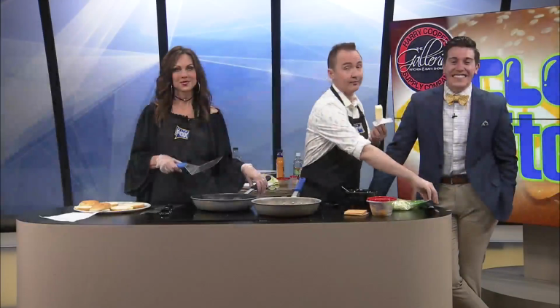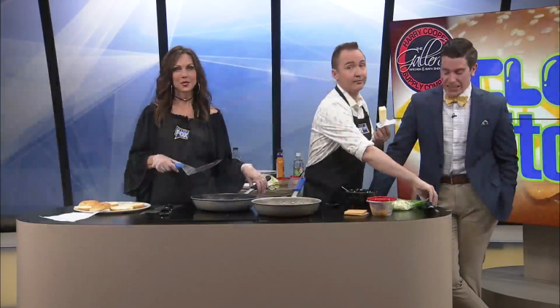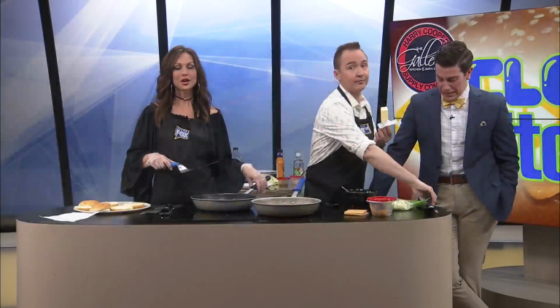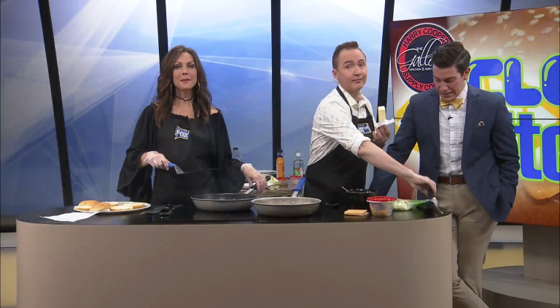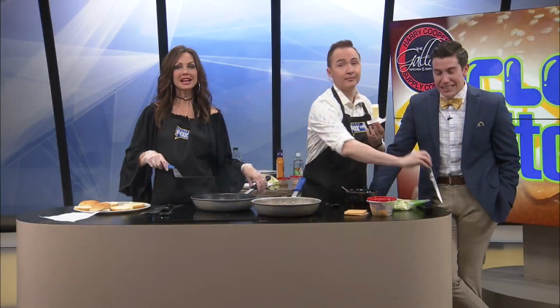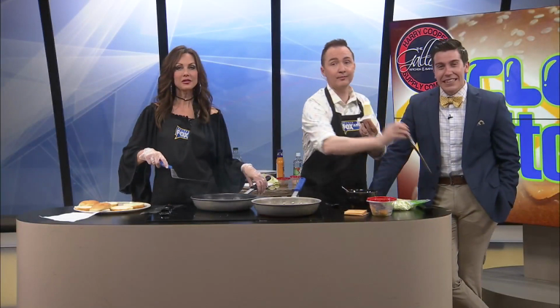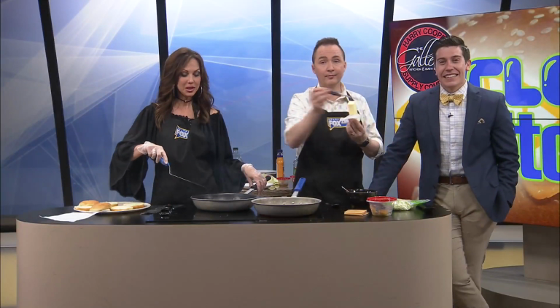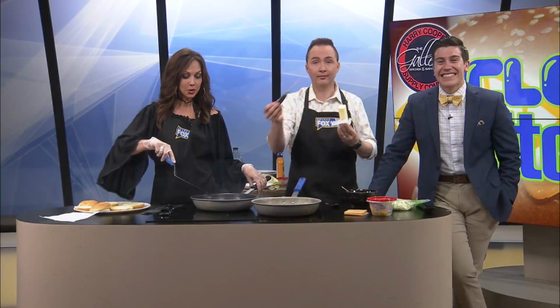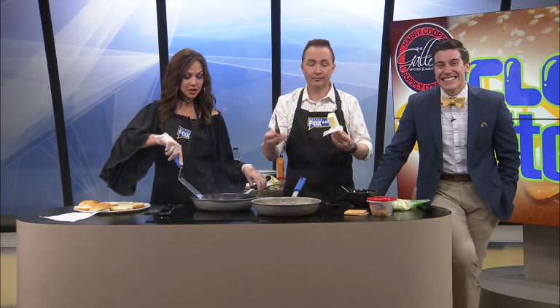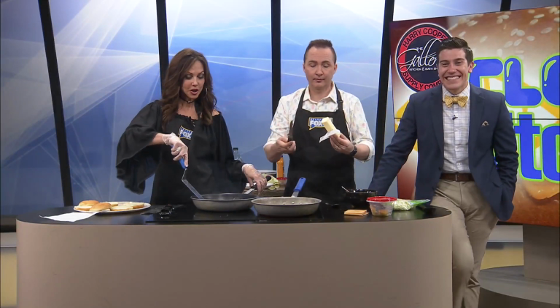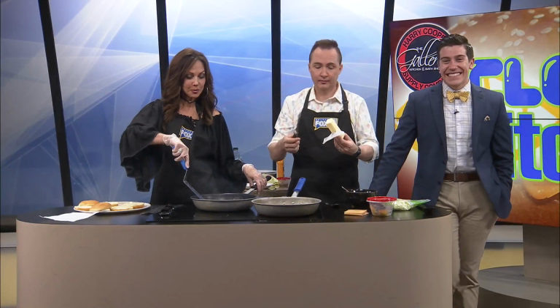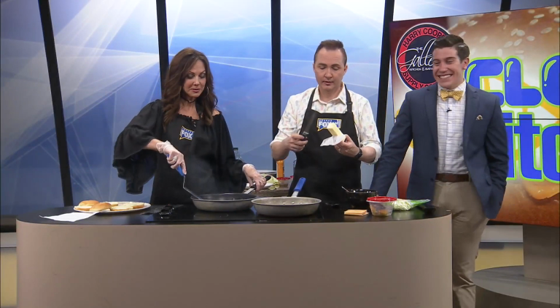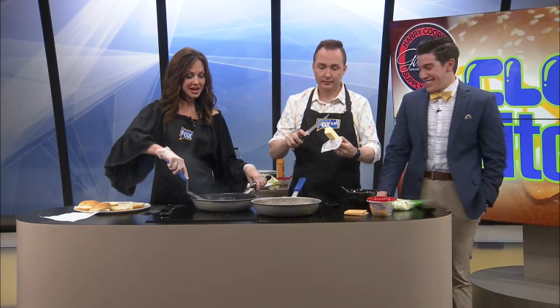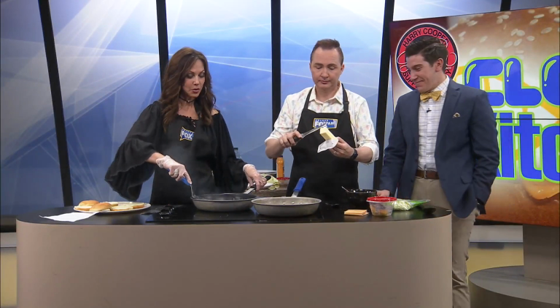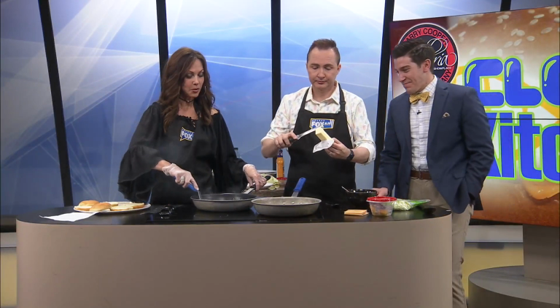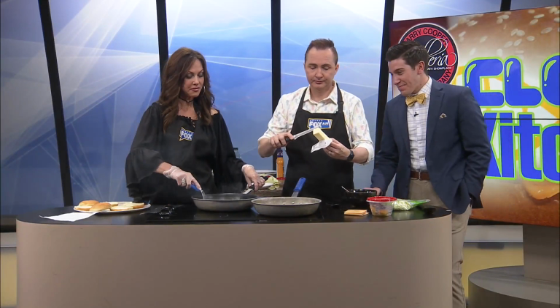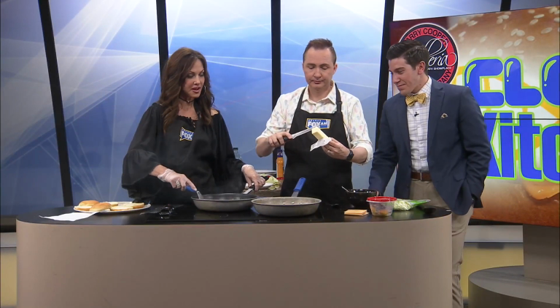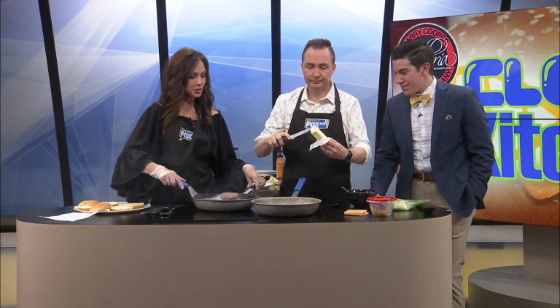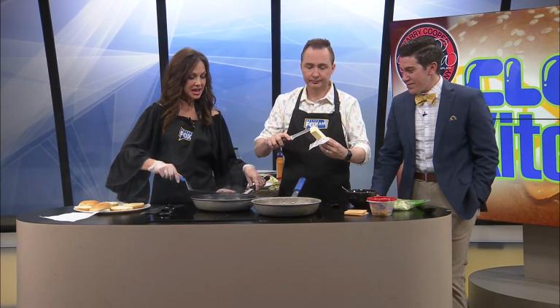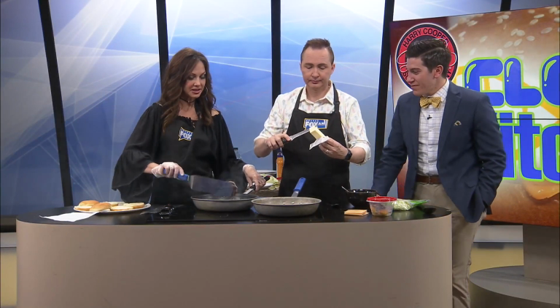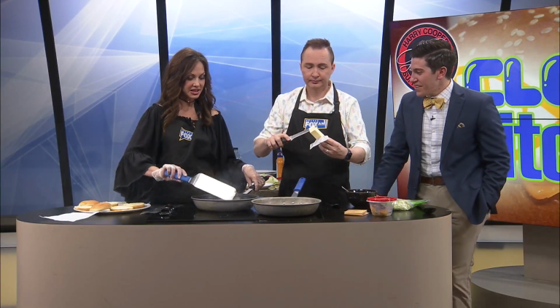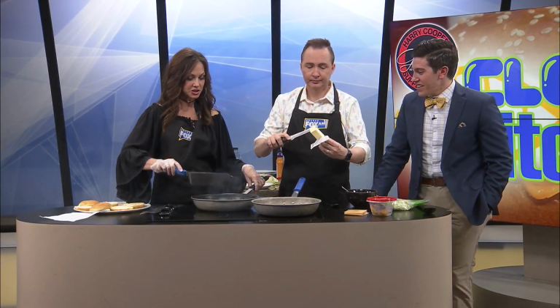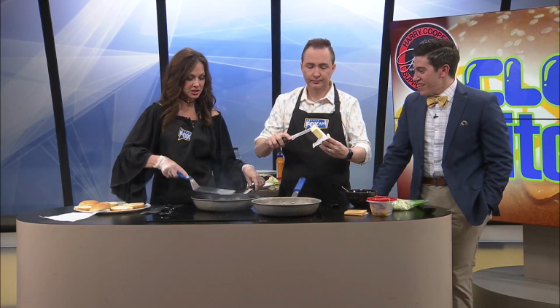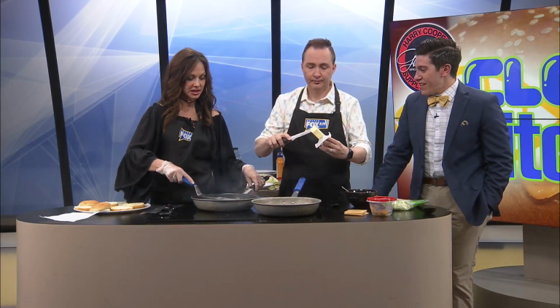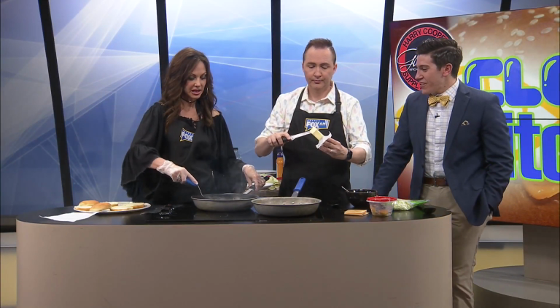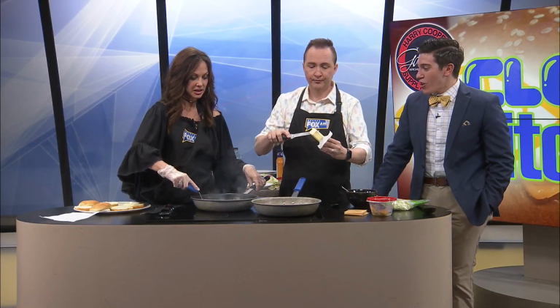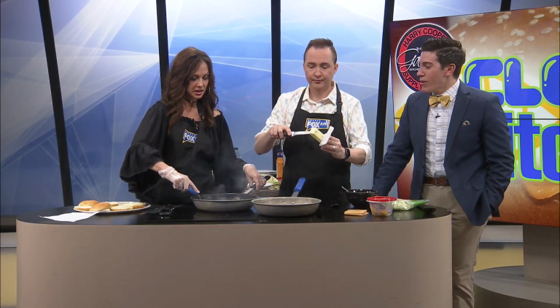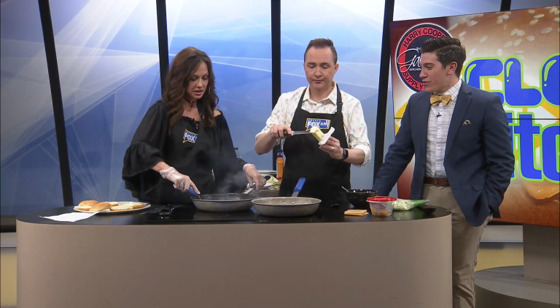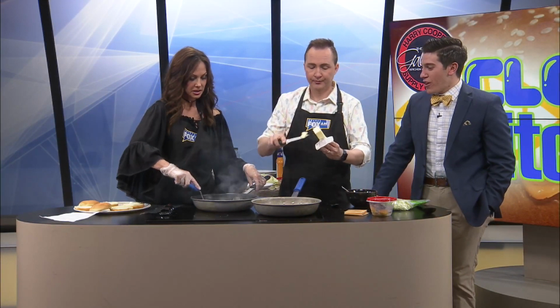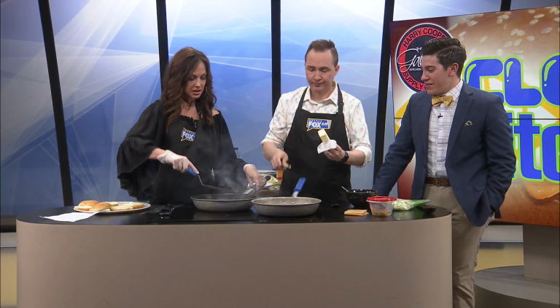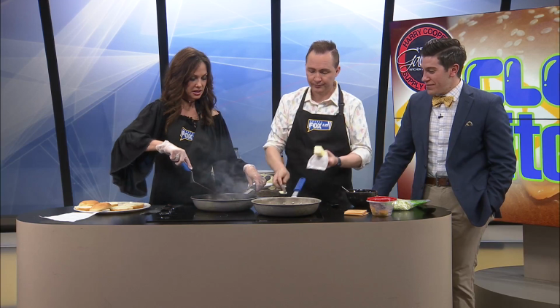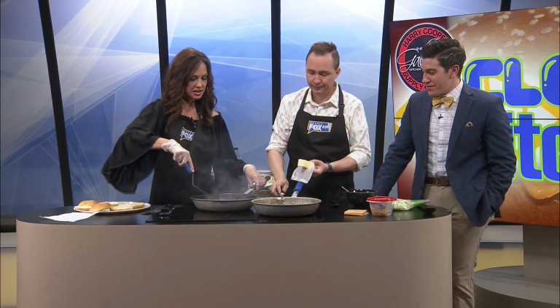Welcome back, everybody. We're working on our Big Mac. What fun are we having in the kitchen here today? So much fun!